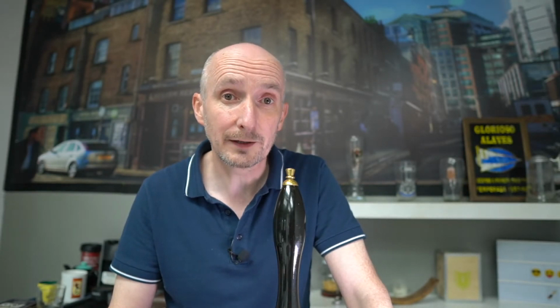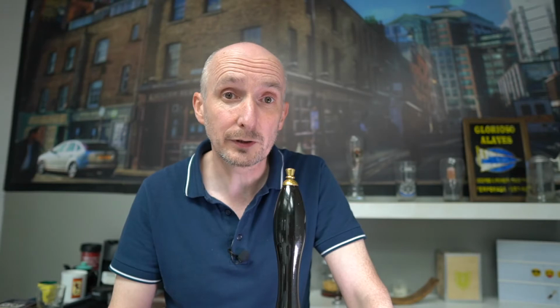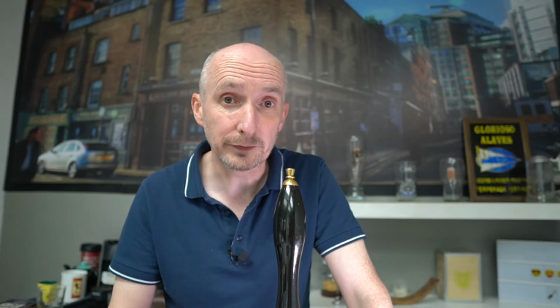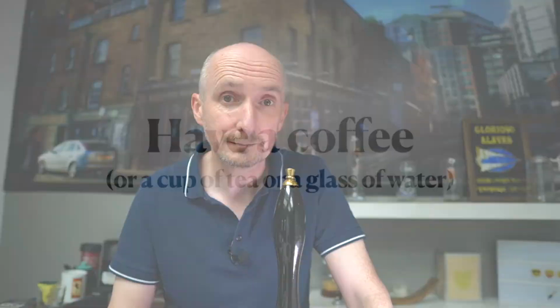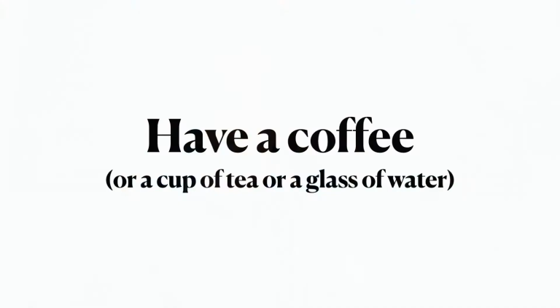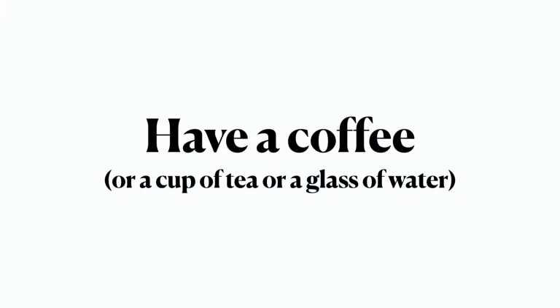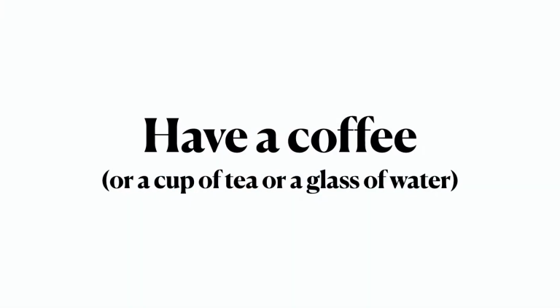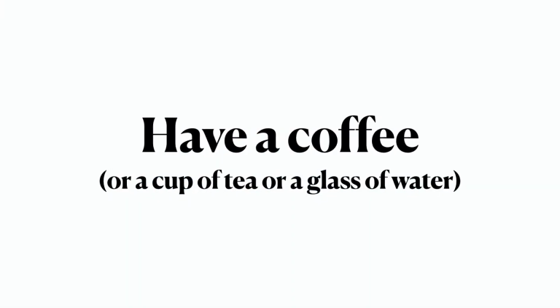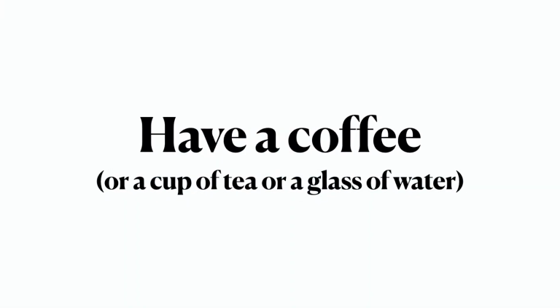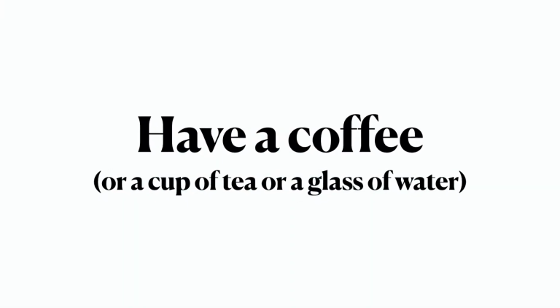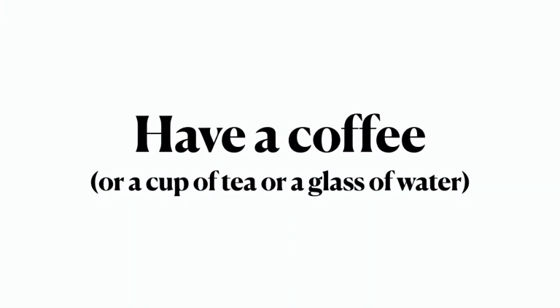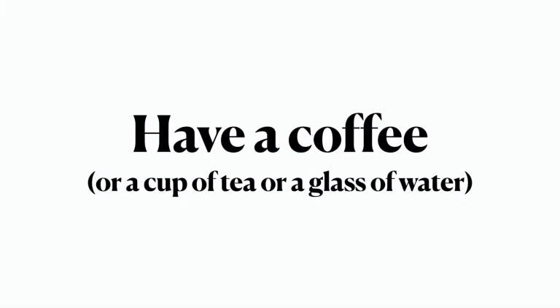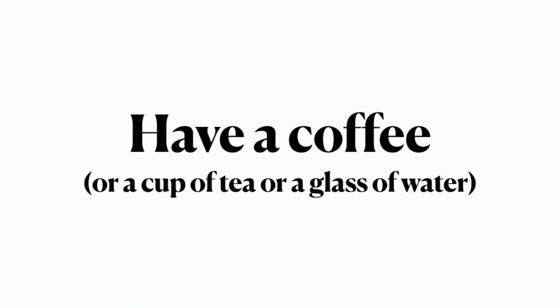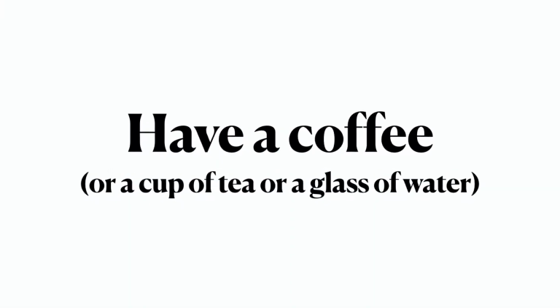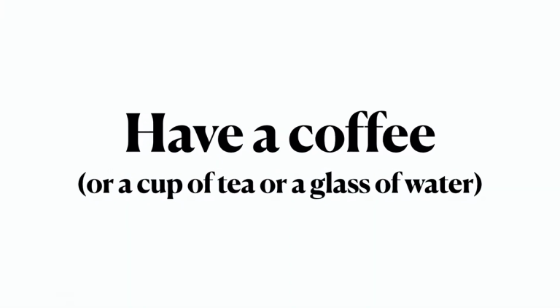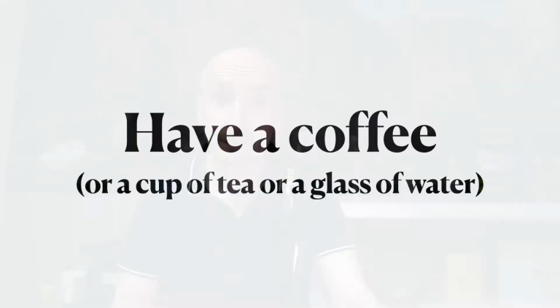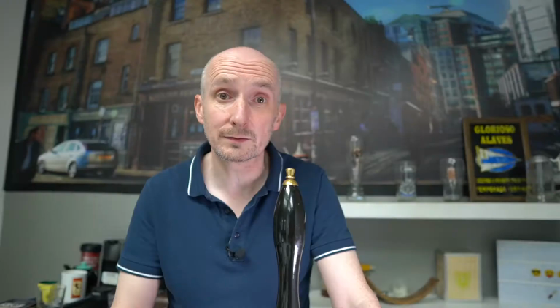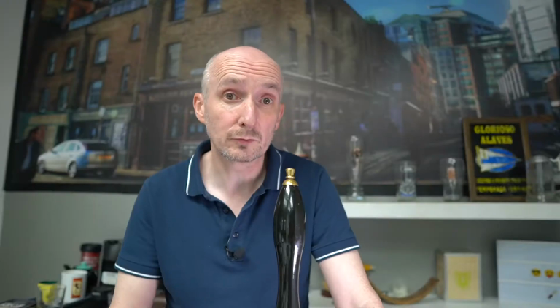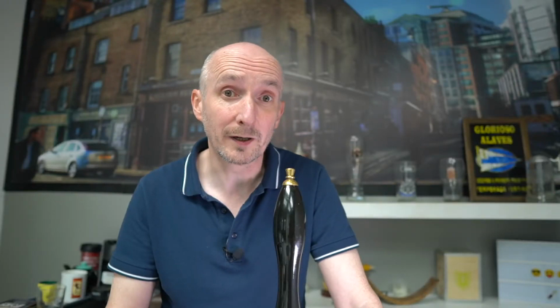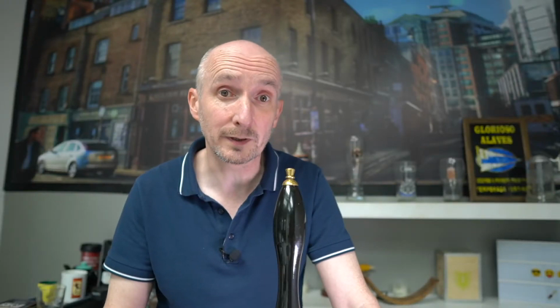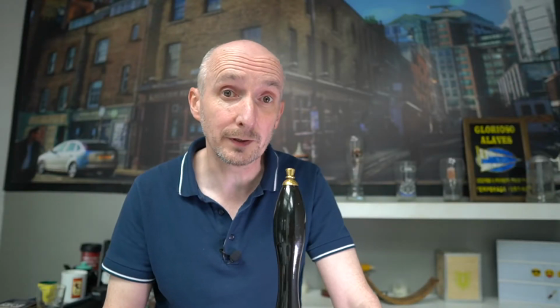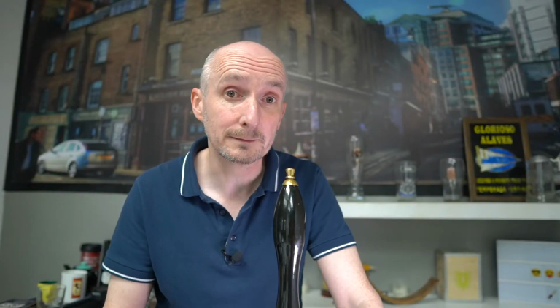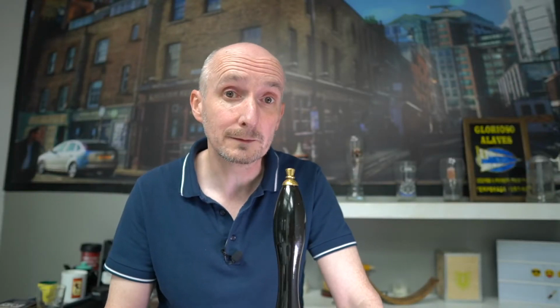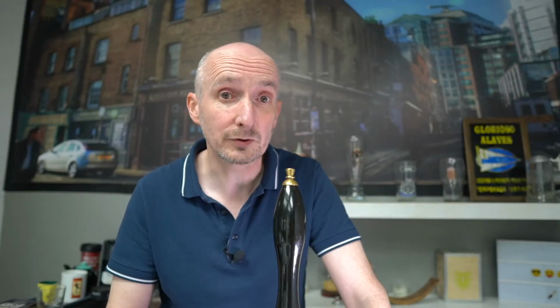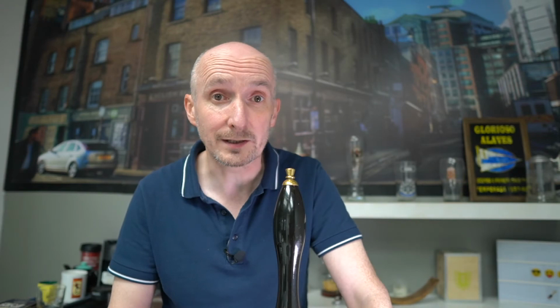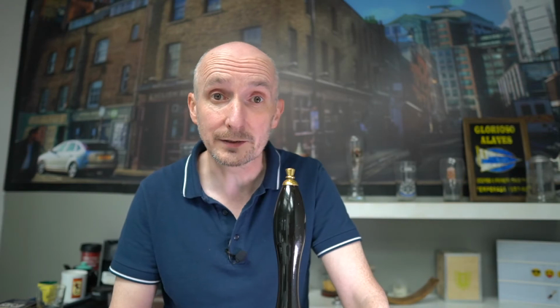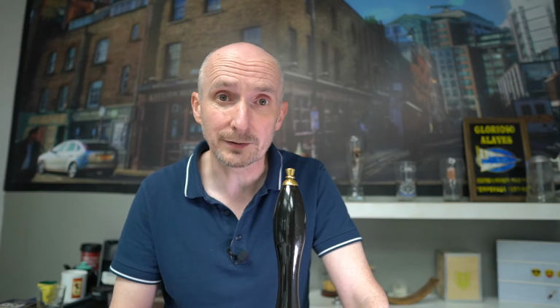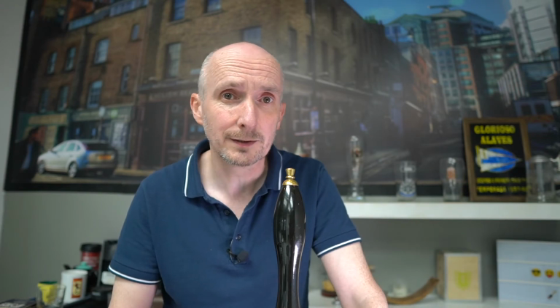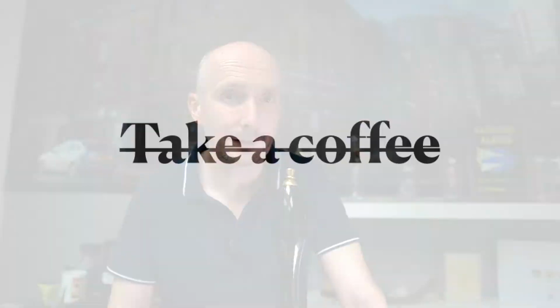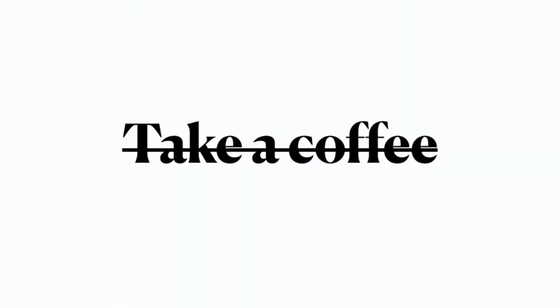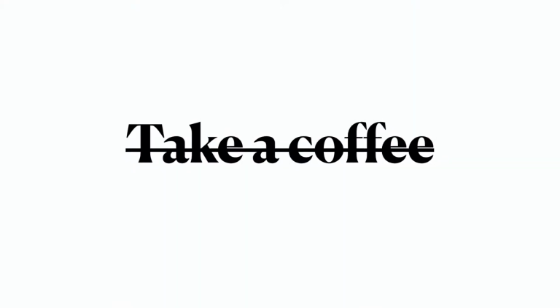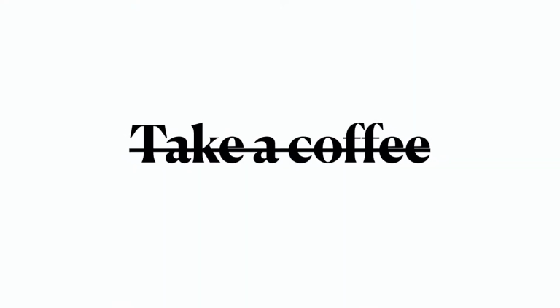Have a coffee. In Spanish it's tomar un café, which translates as take a coffee.